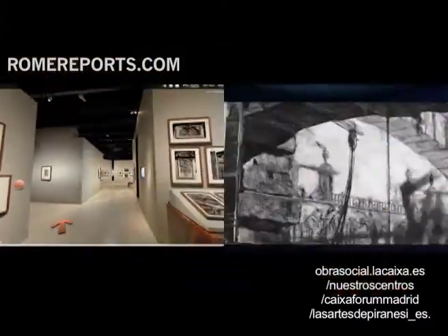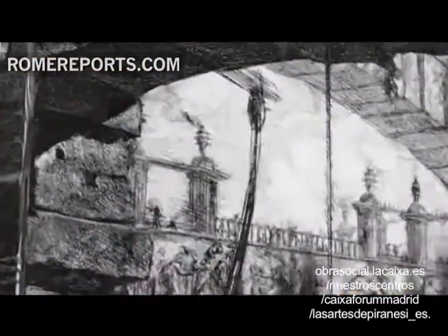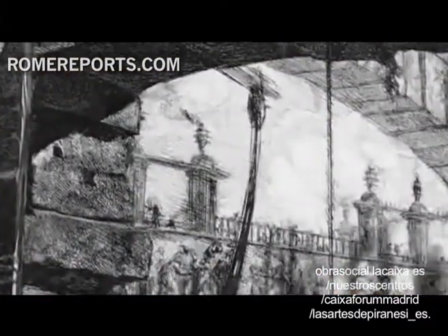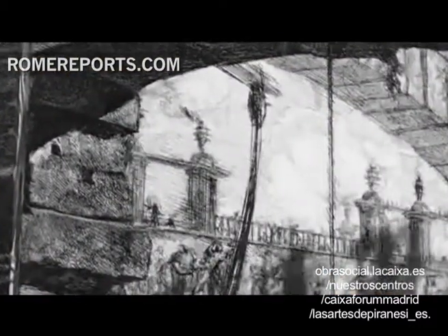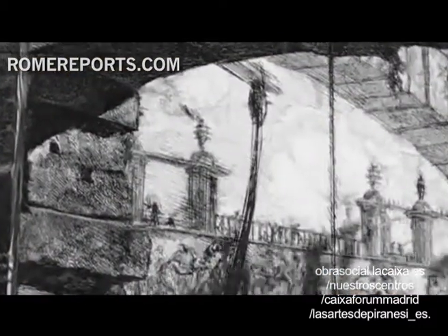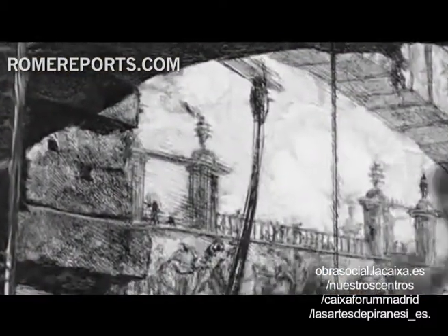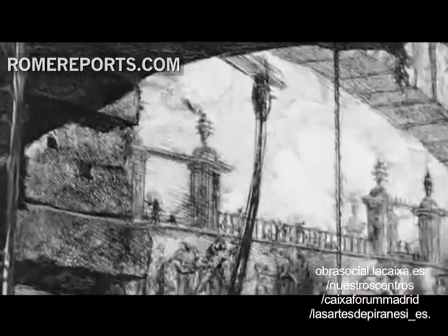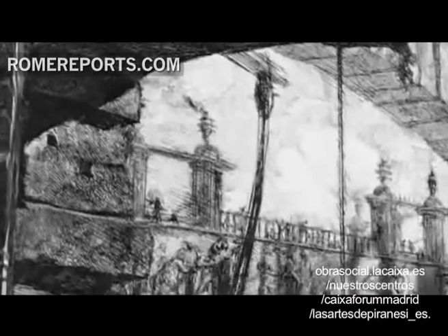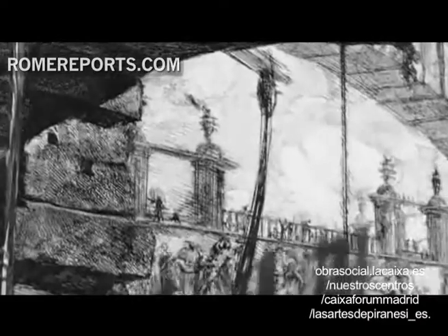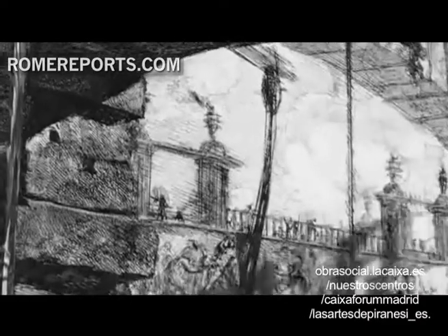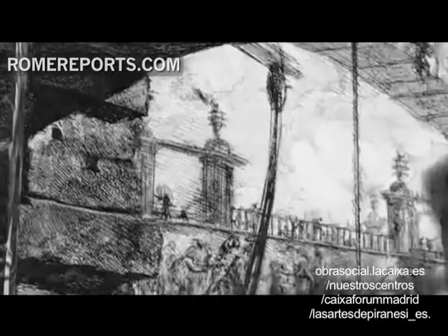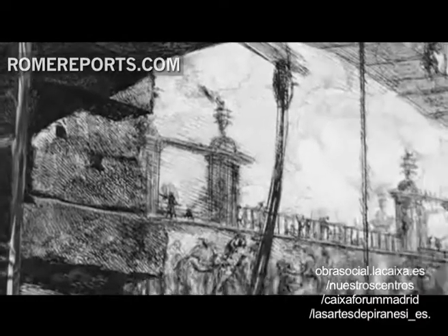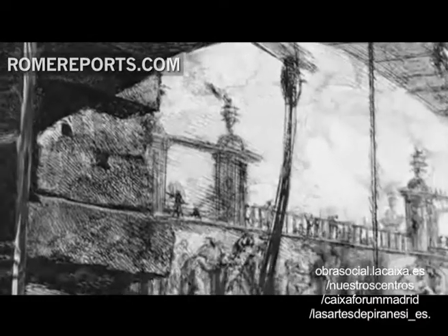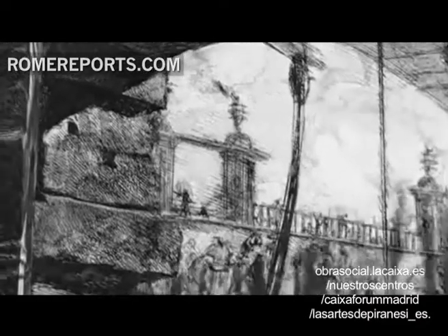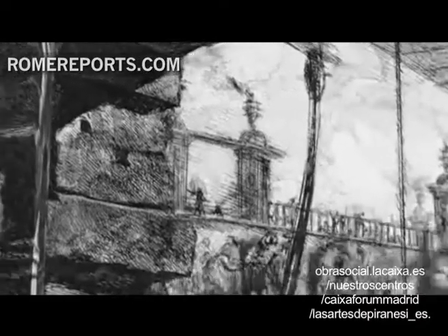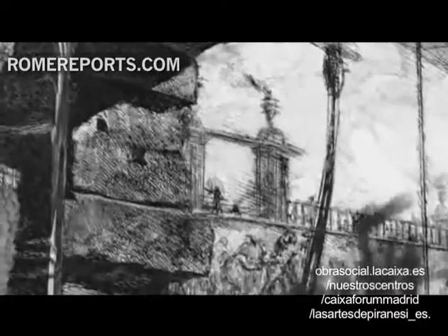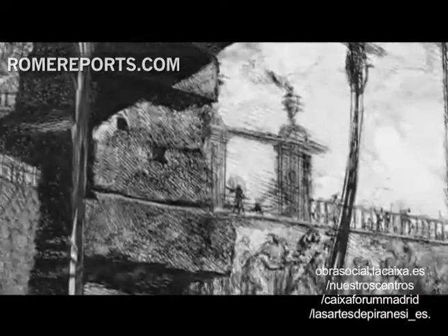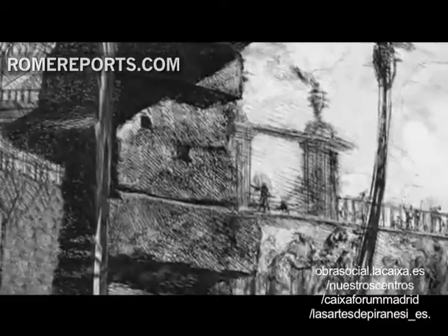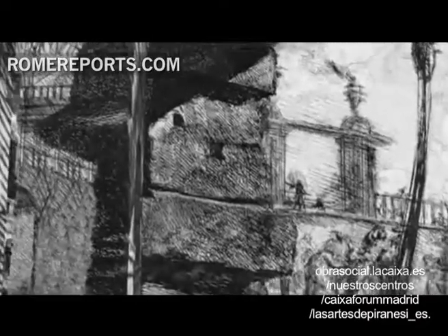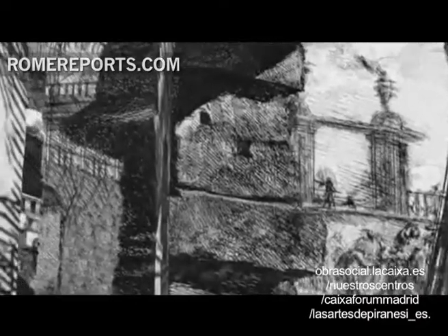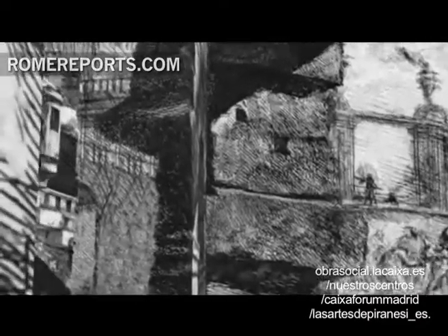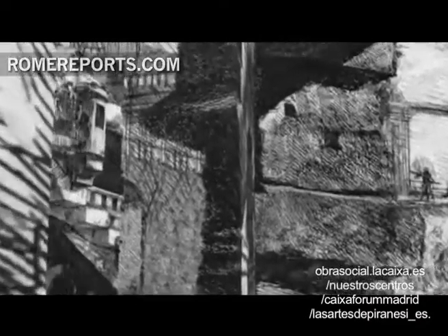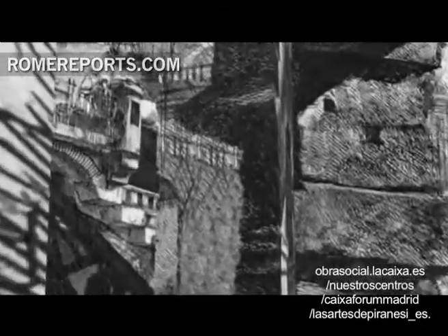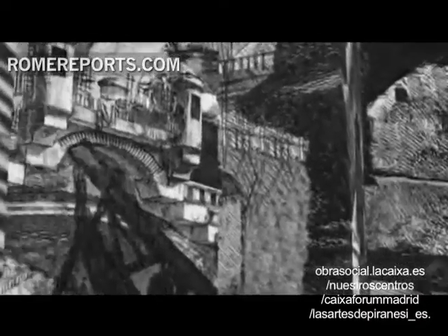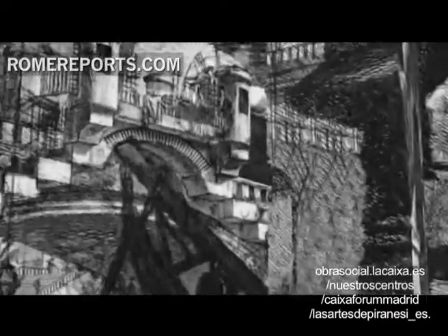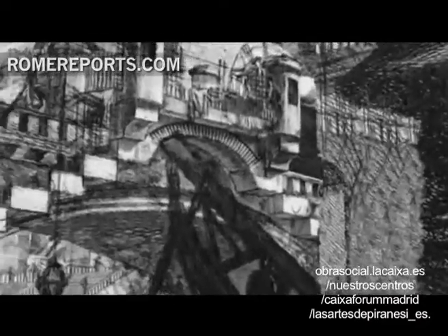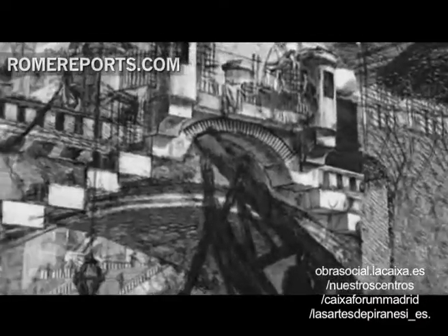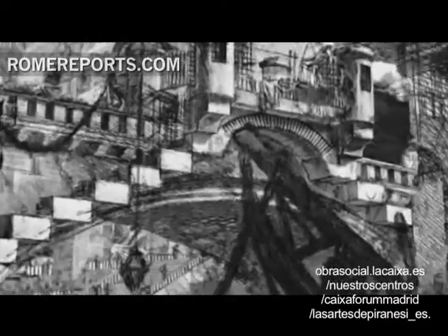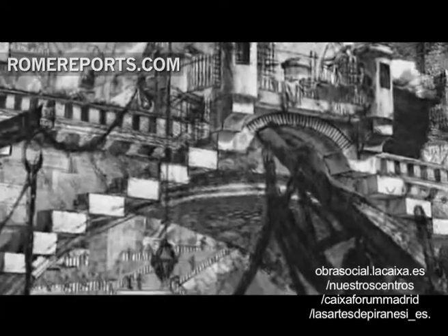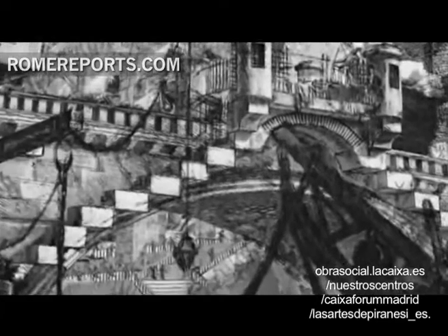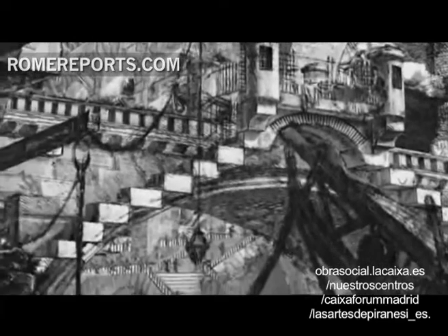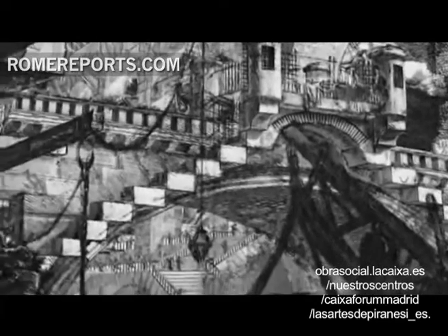Among them, this Roman landscape, created with a special light-dark shading technique that creates a three-dimensional image.